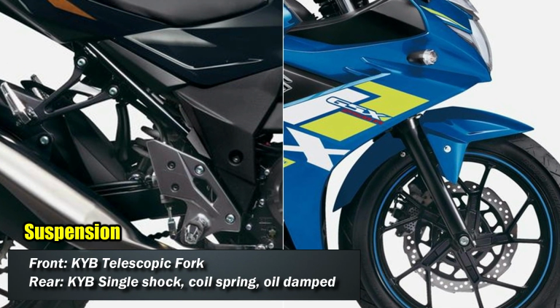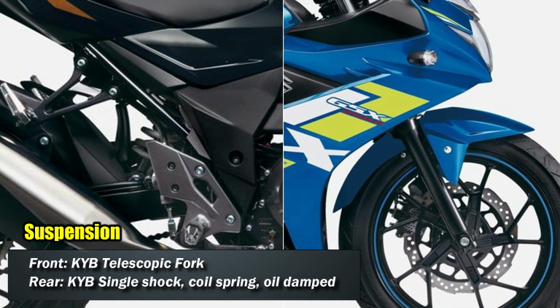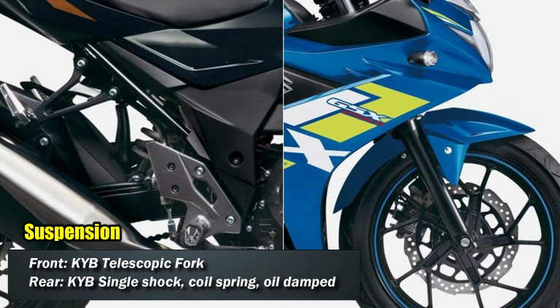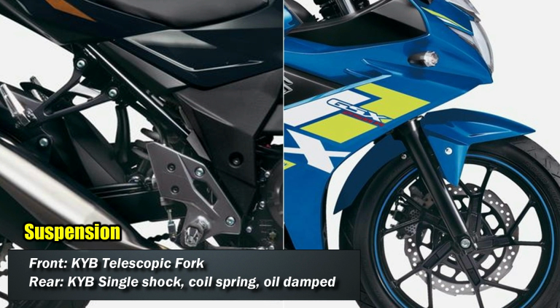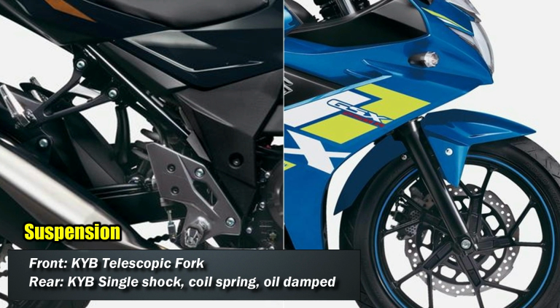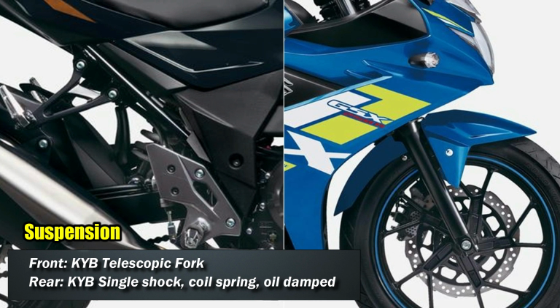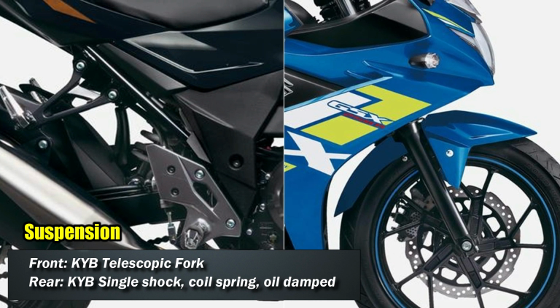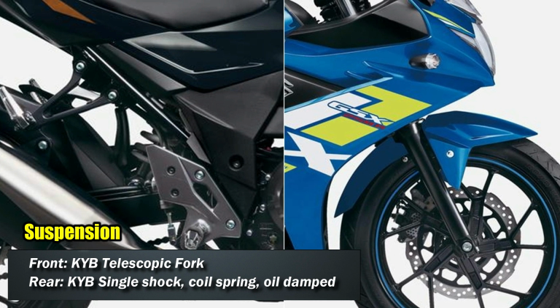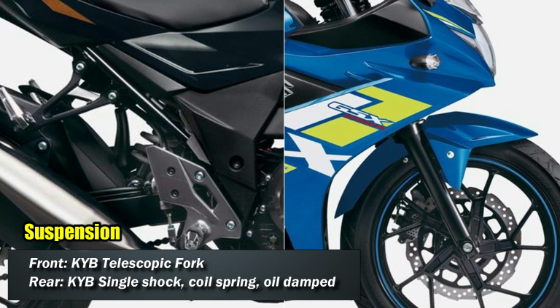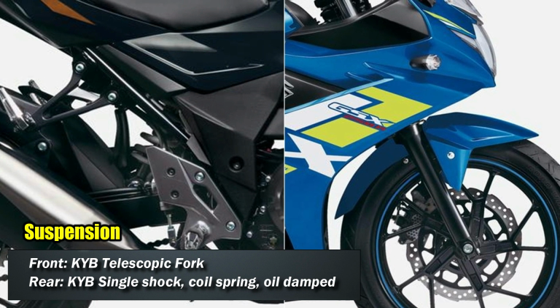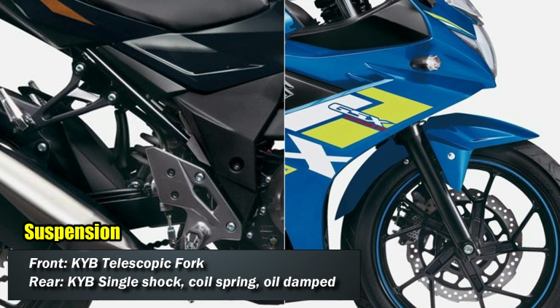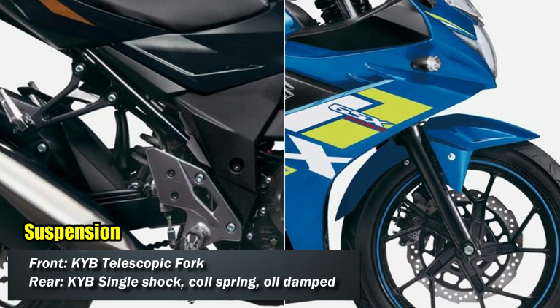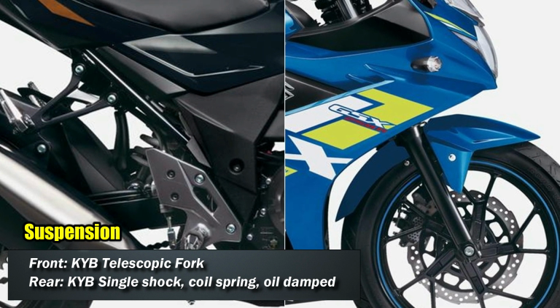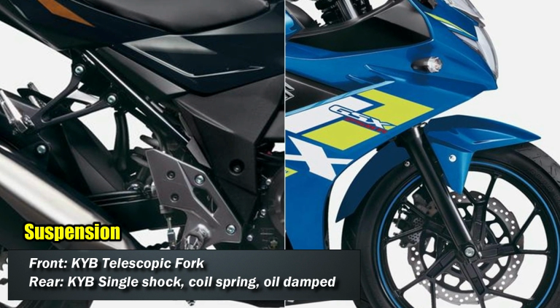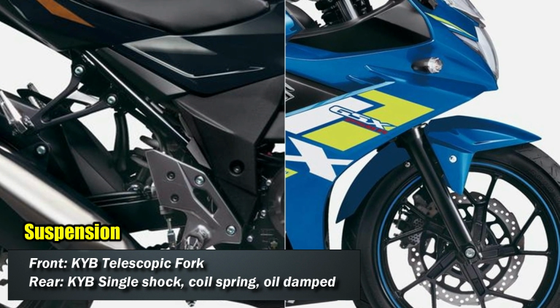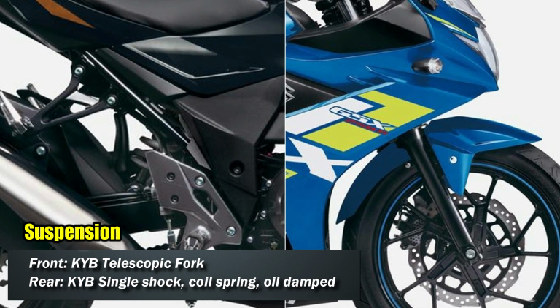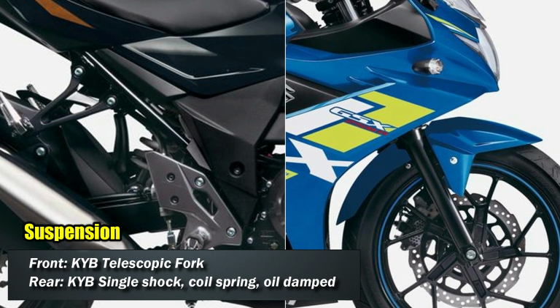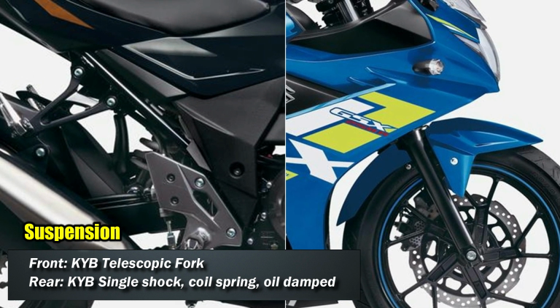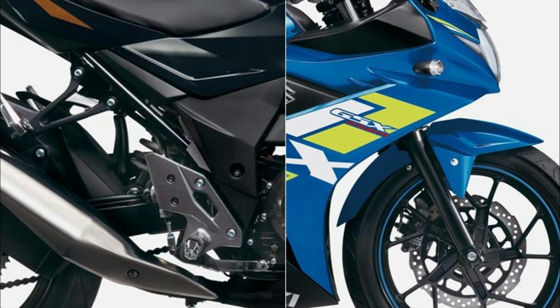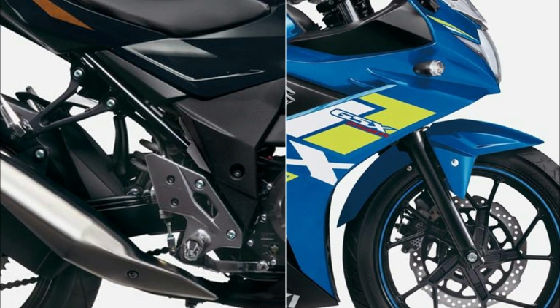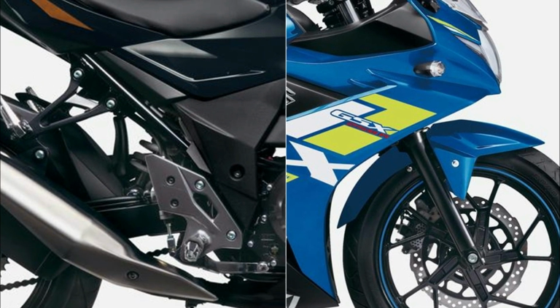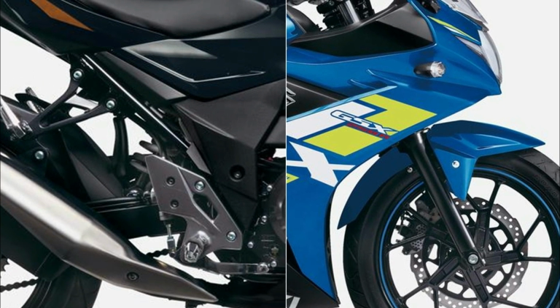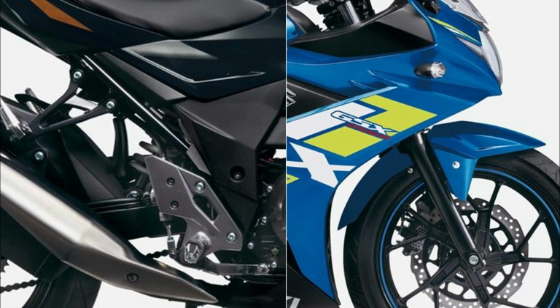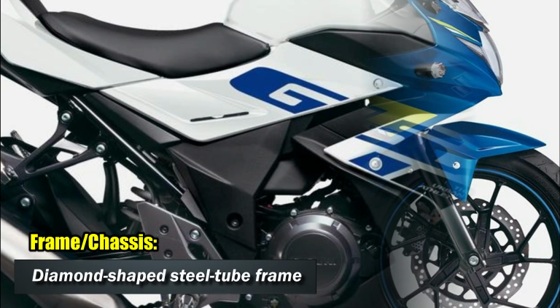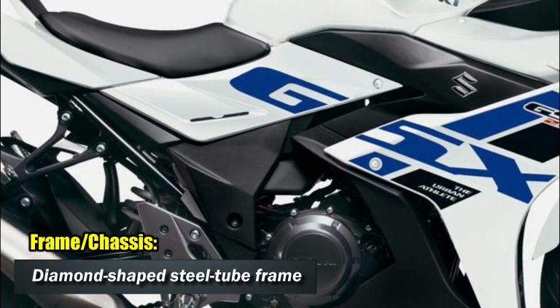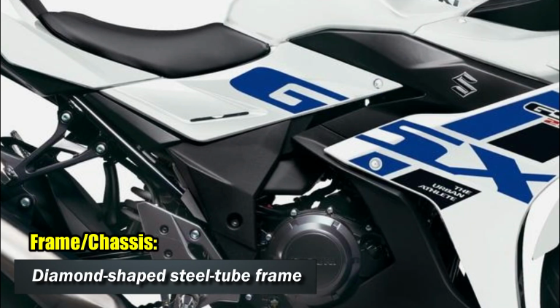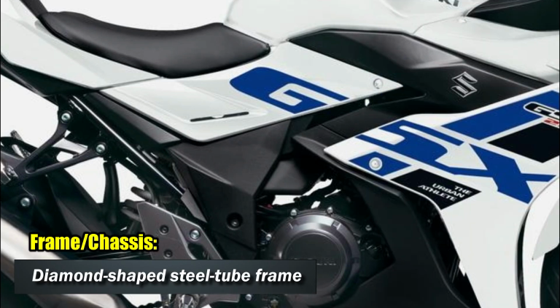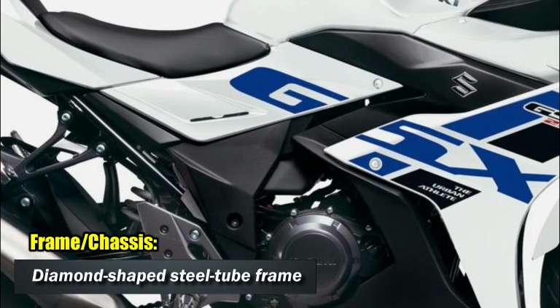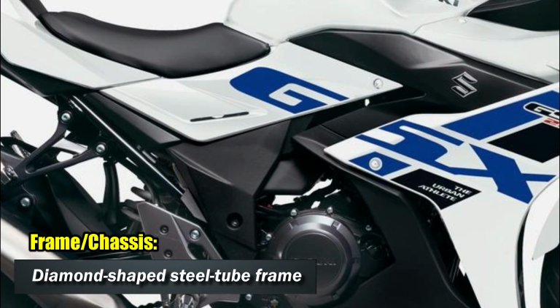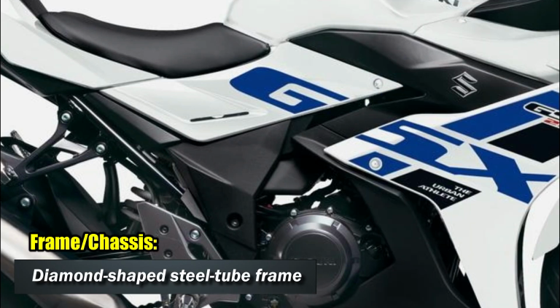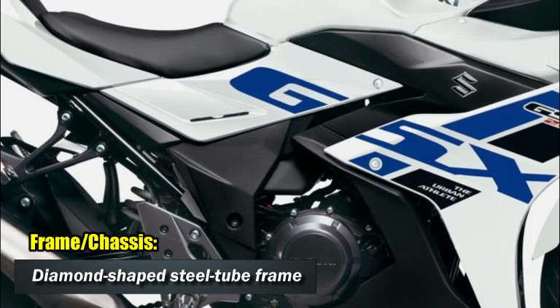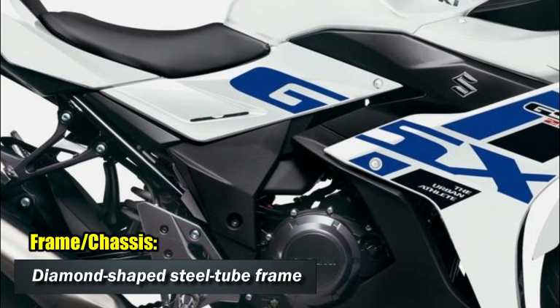Suspension duty is handled by KYB suspensions. The motorcycle is wrapped around a diamond-shaped steel tube frame.